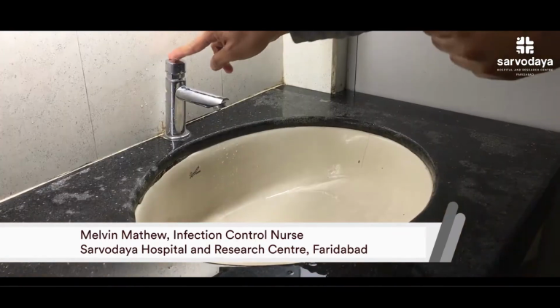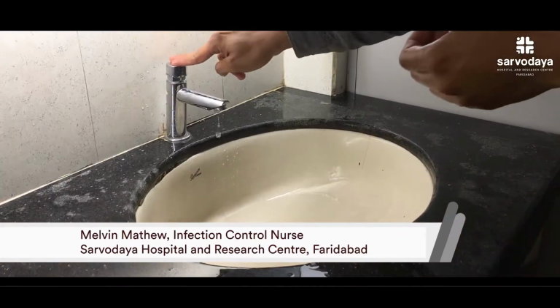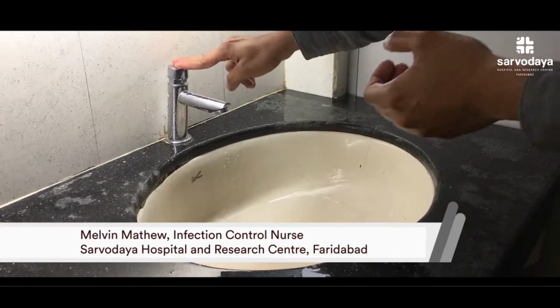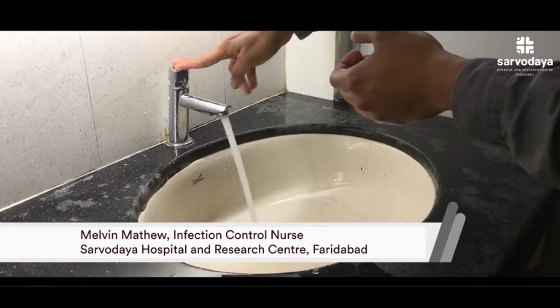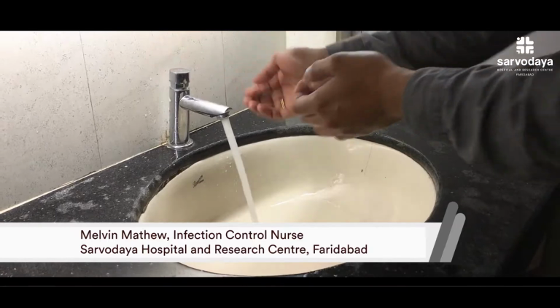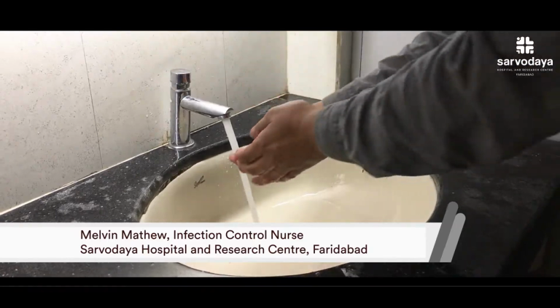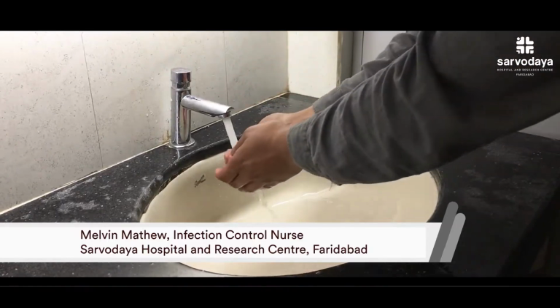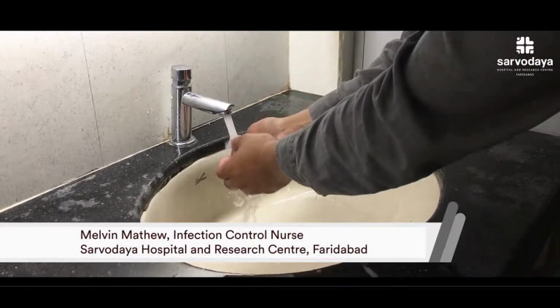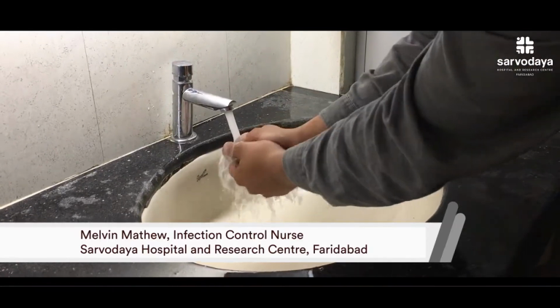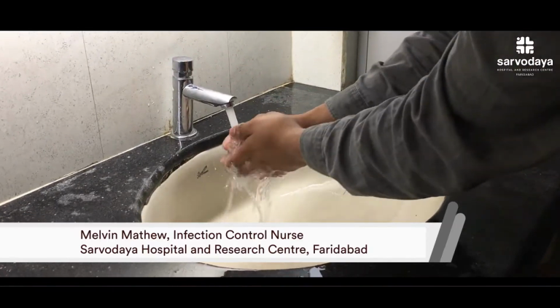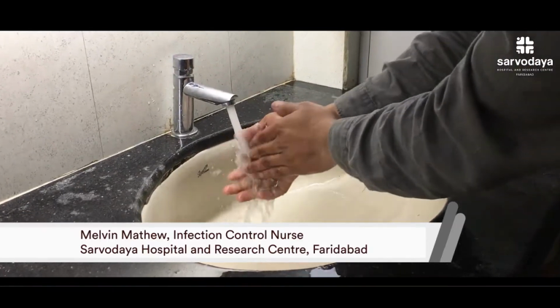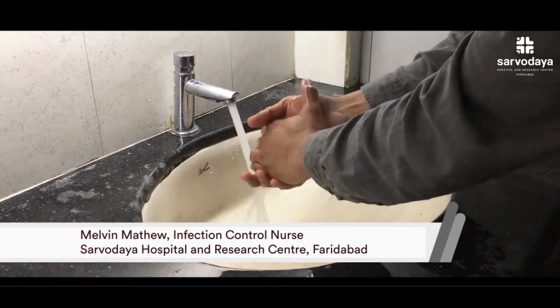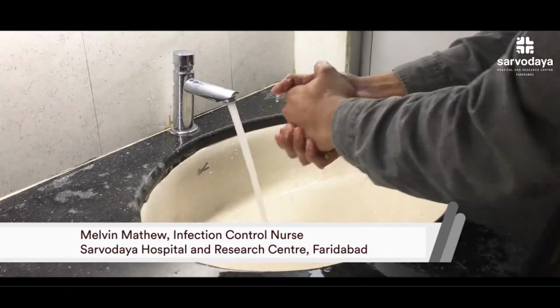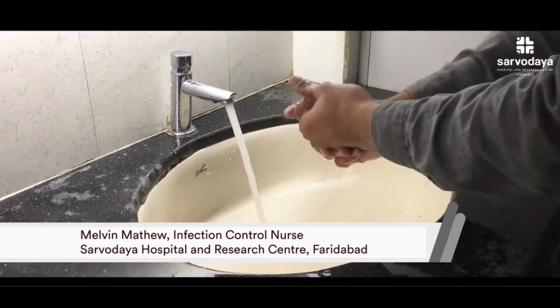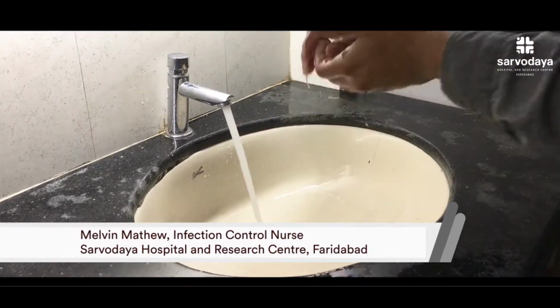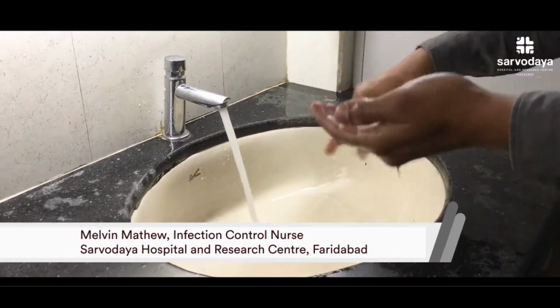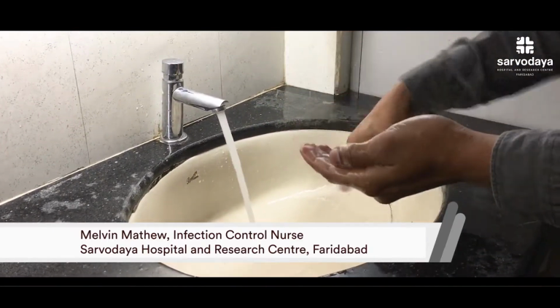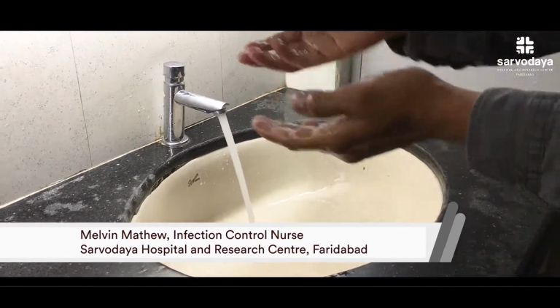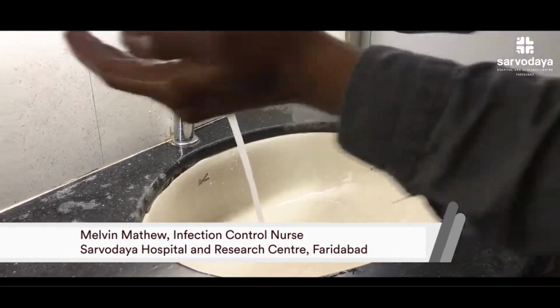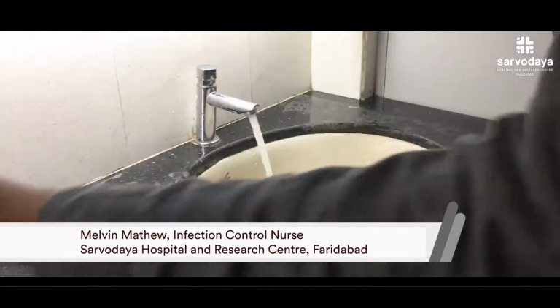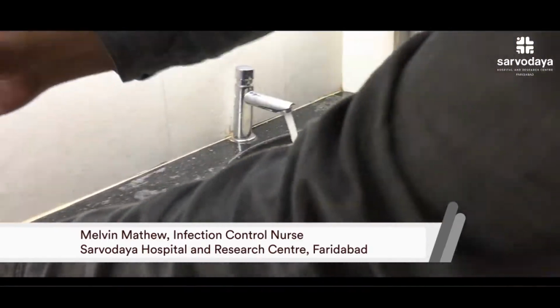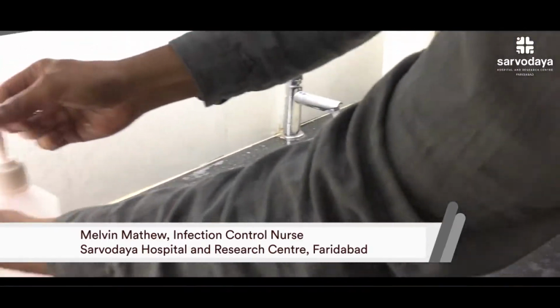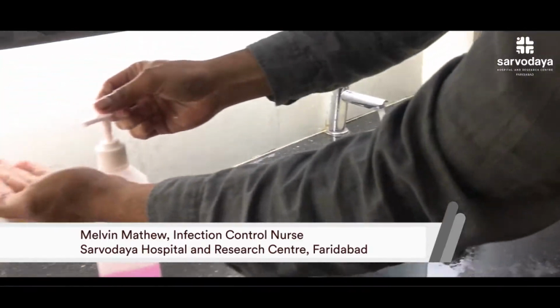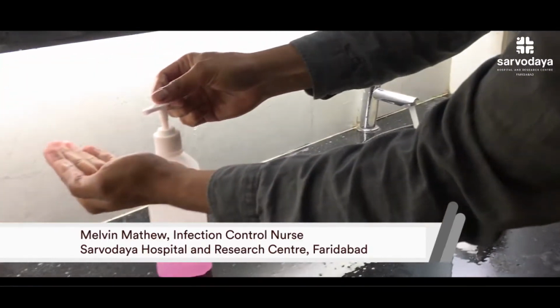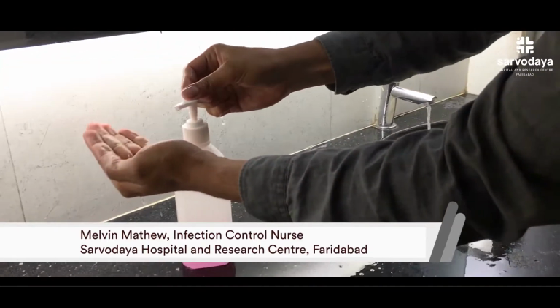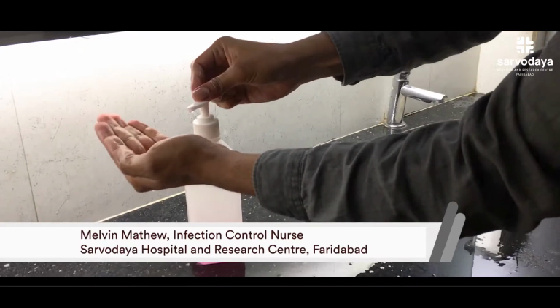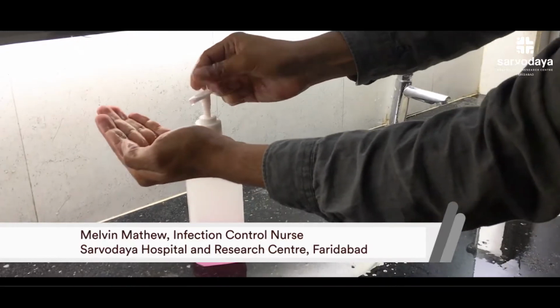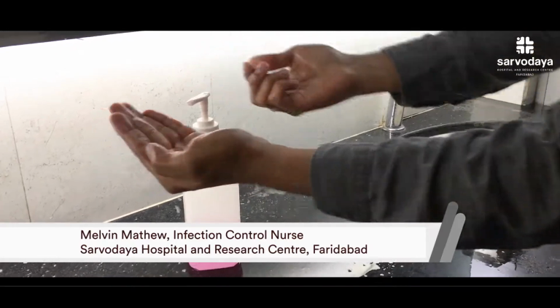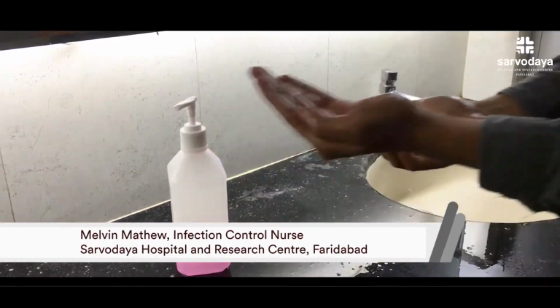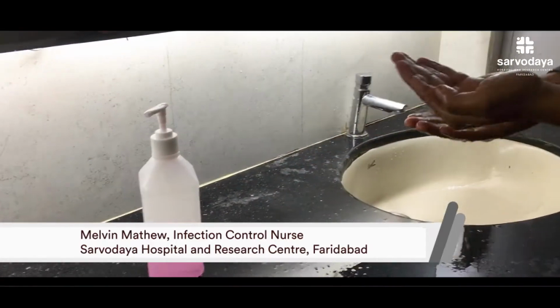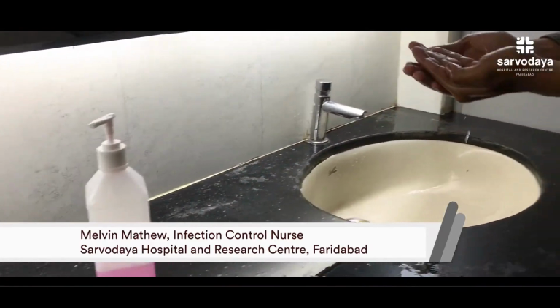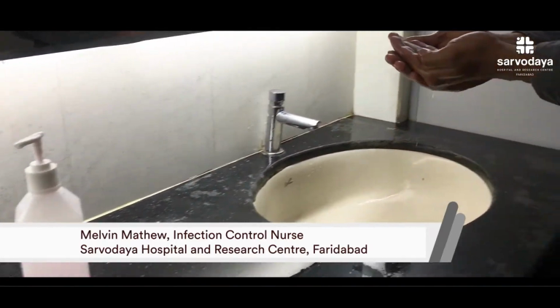First of all, wet your hands. Then take soap solution.